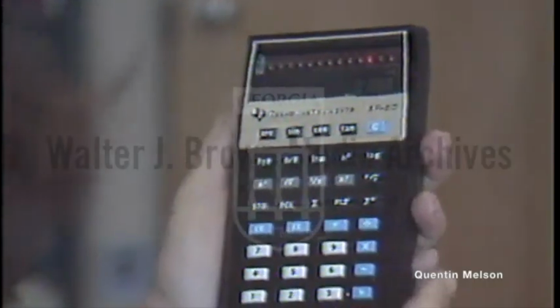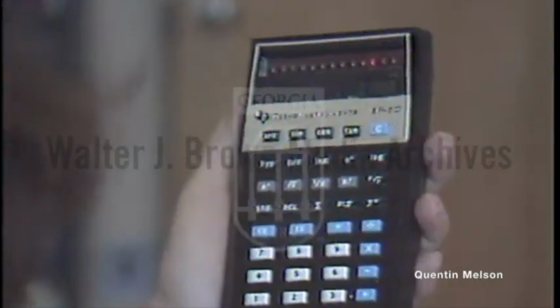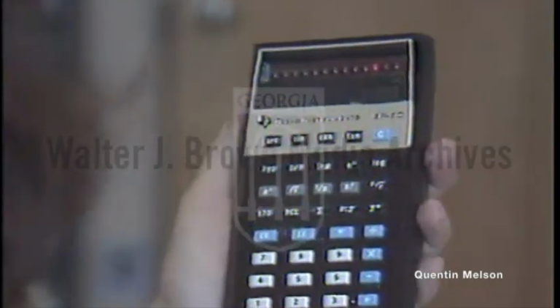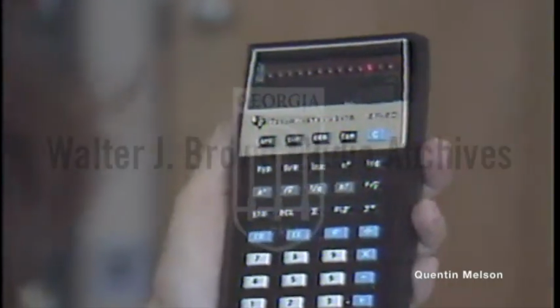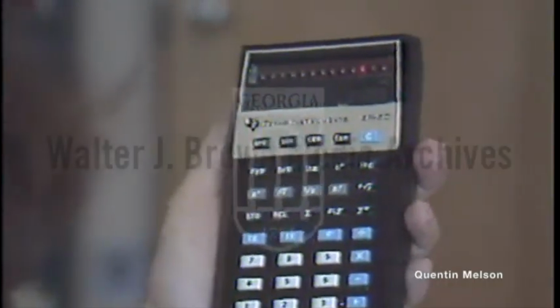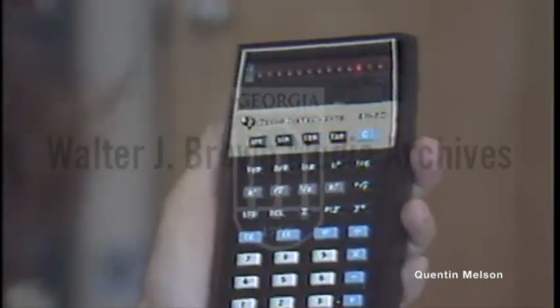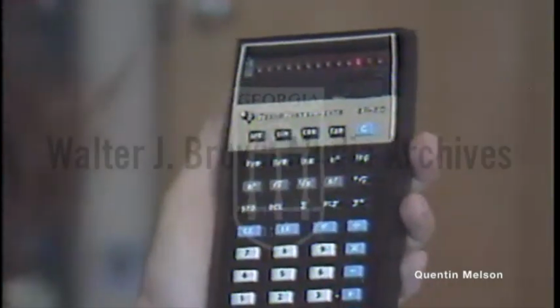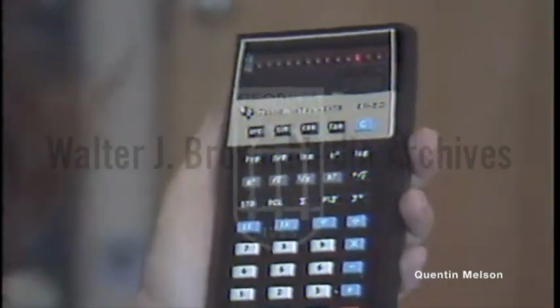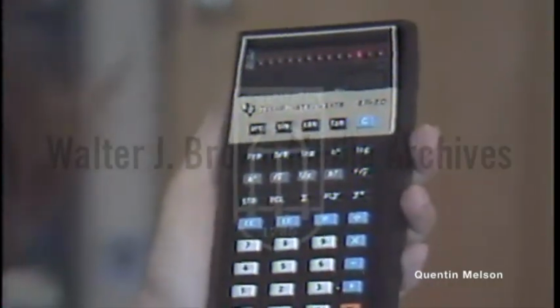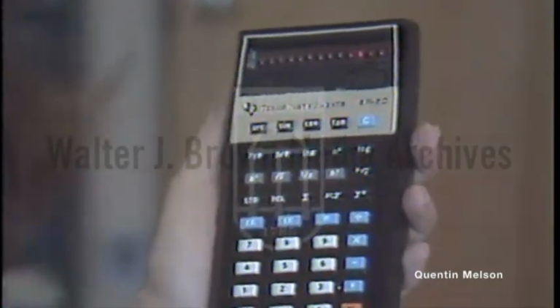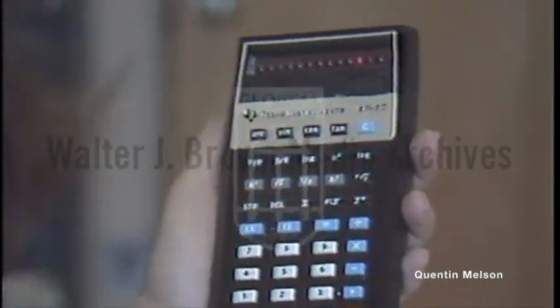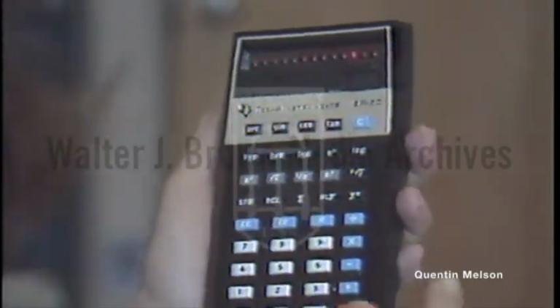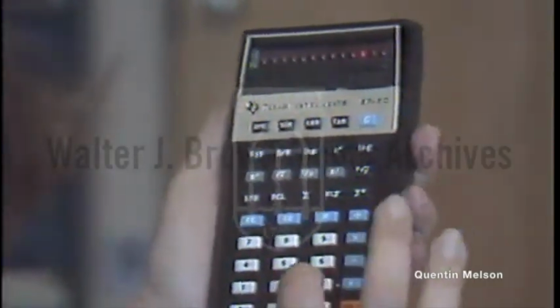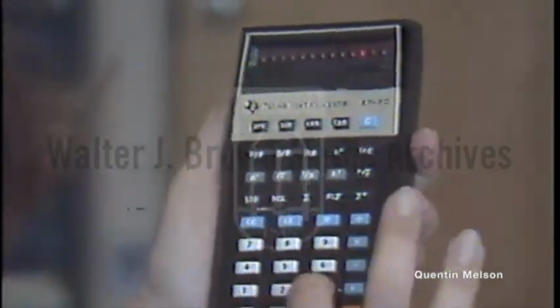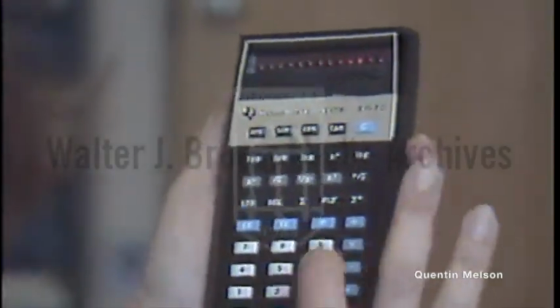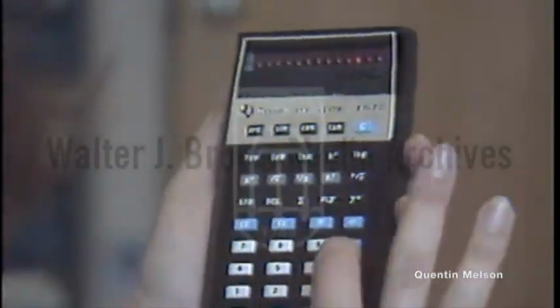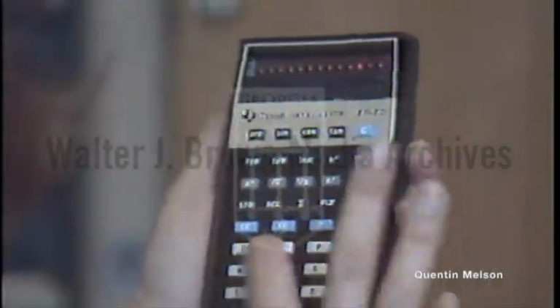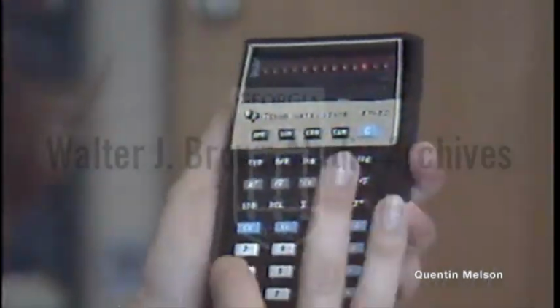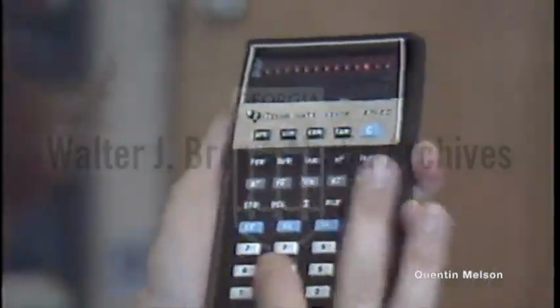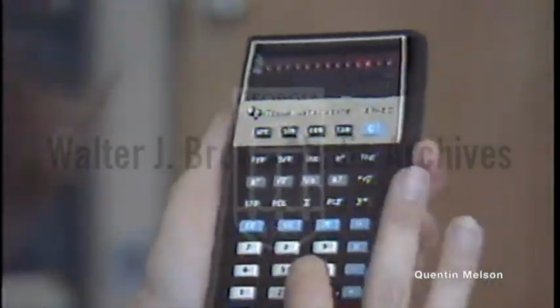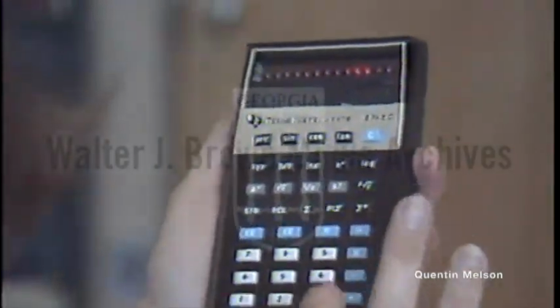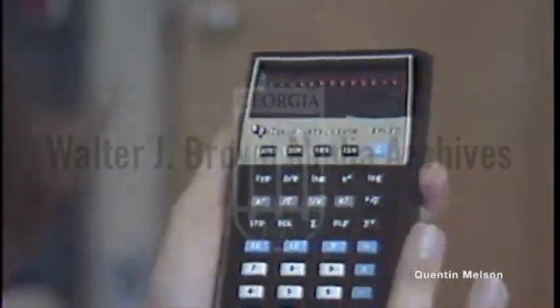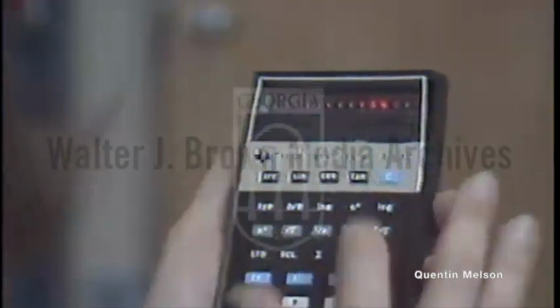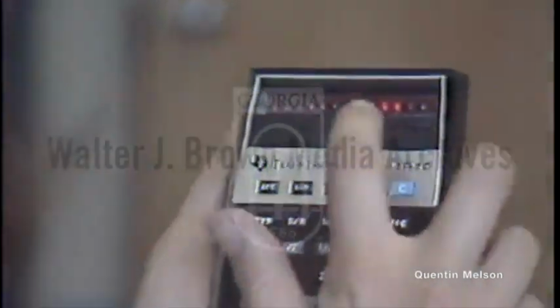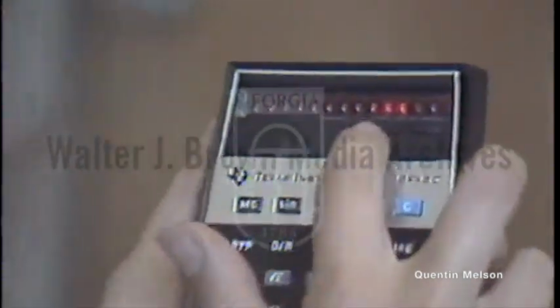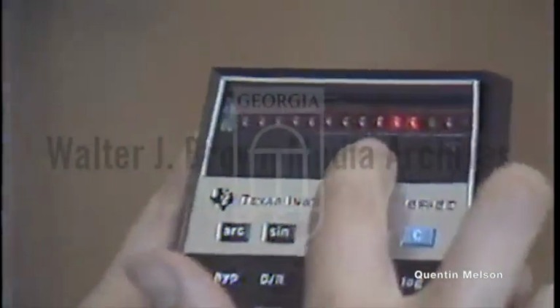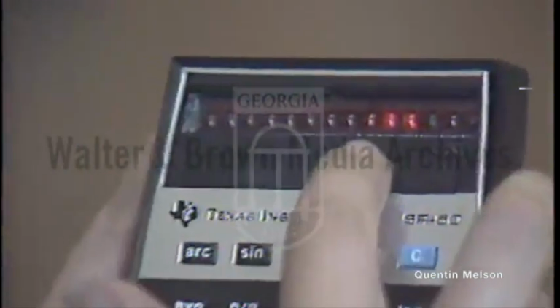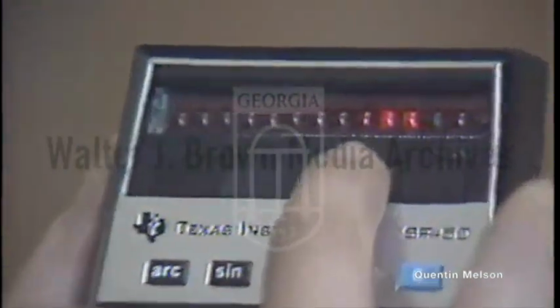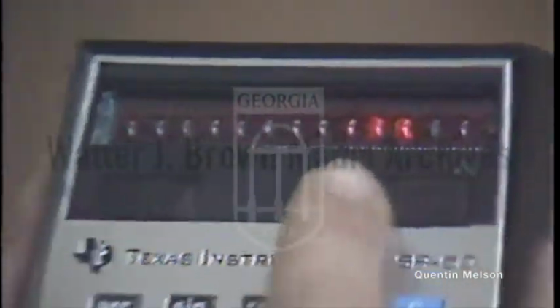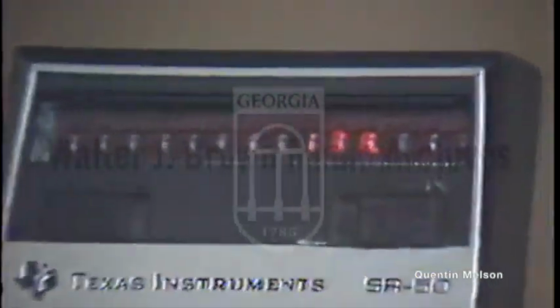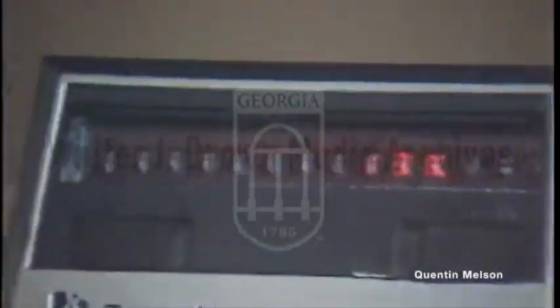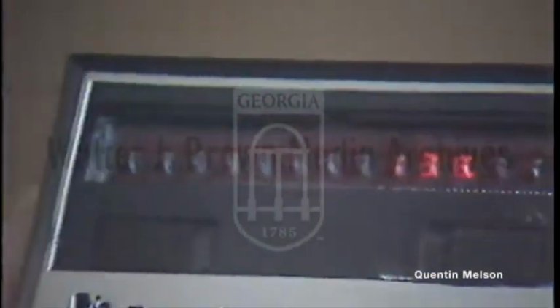But on this bit of modern technology, 3 times 46 equals 138 — a snap.